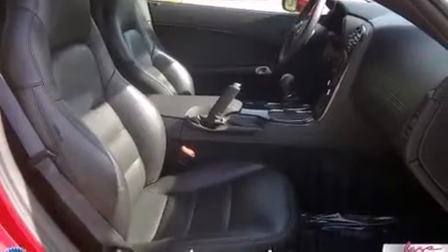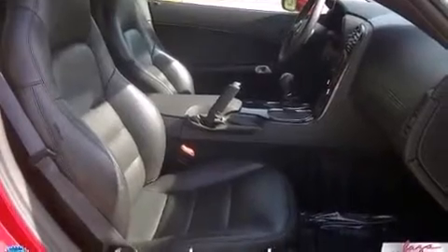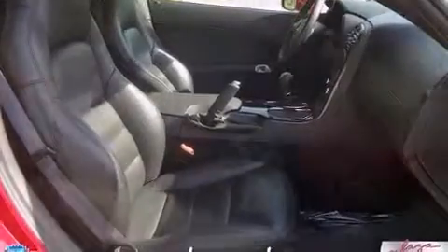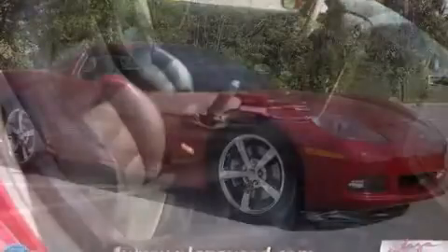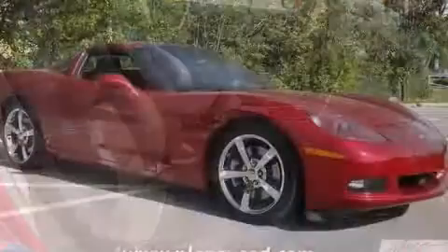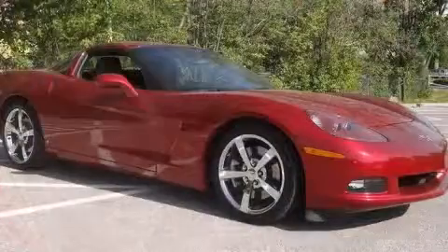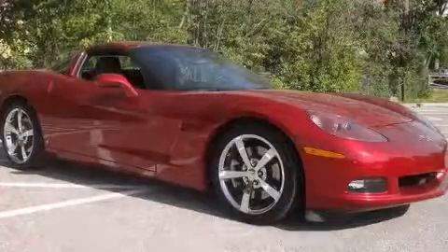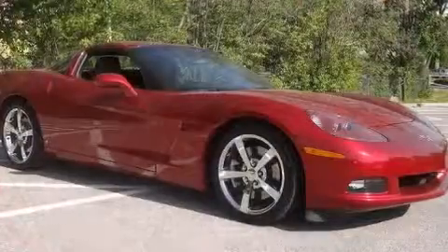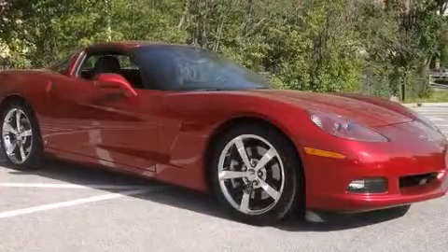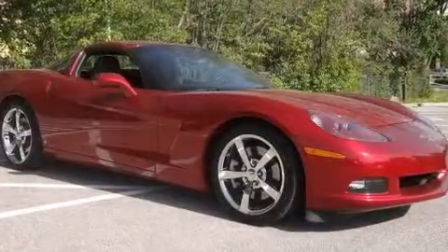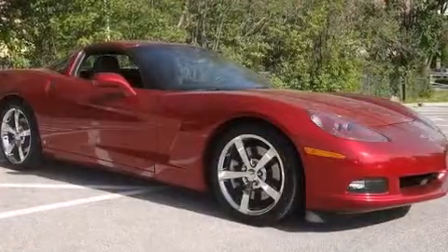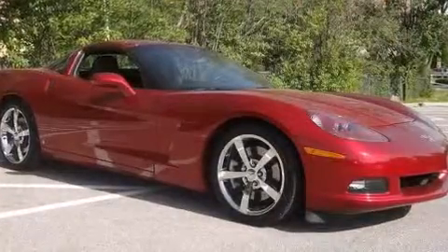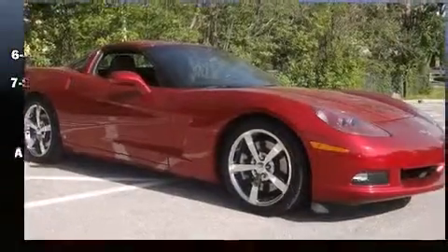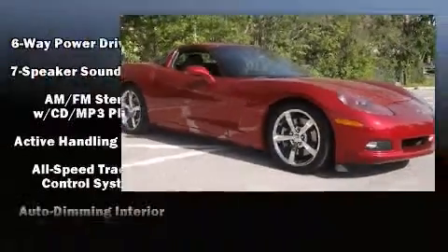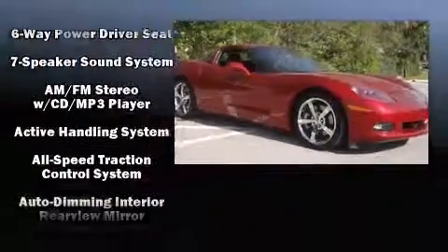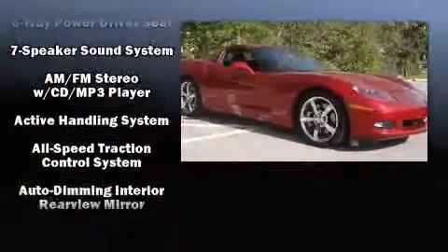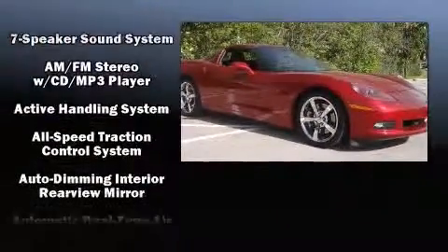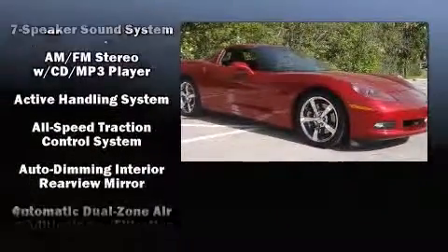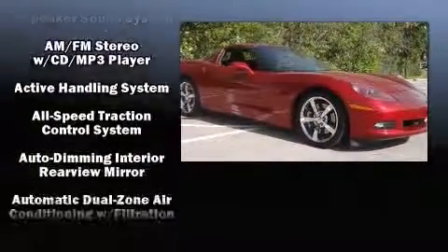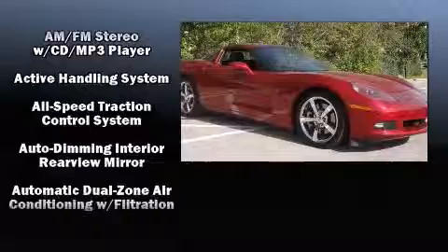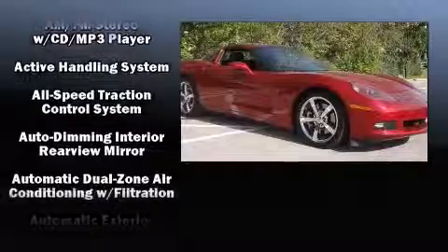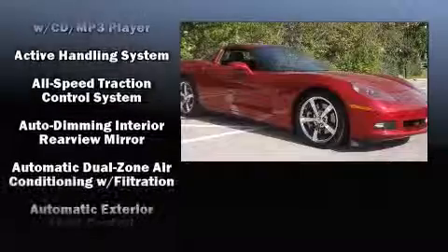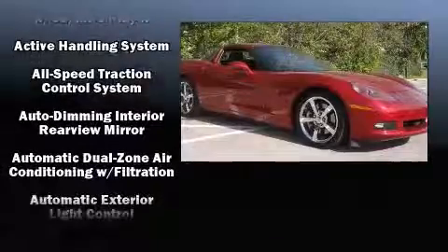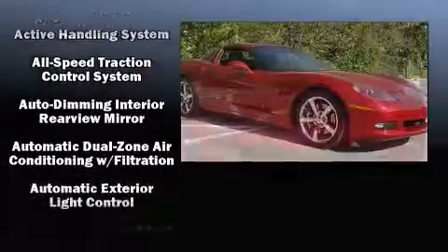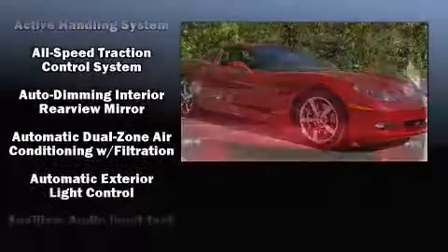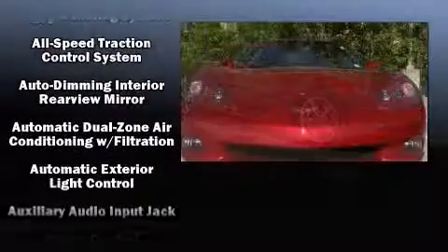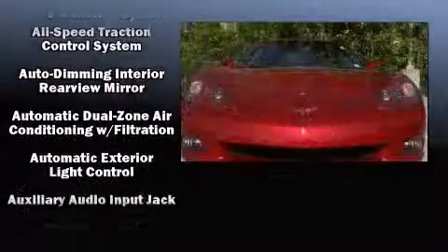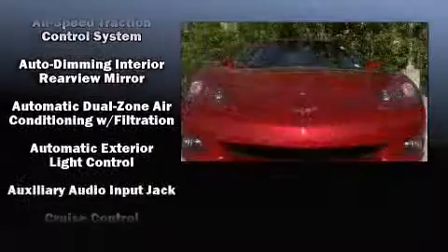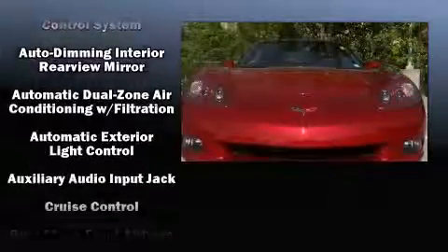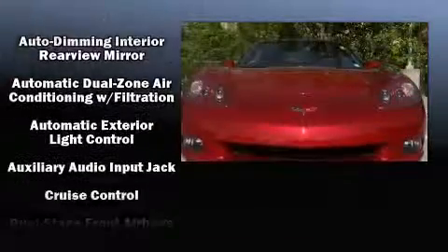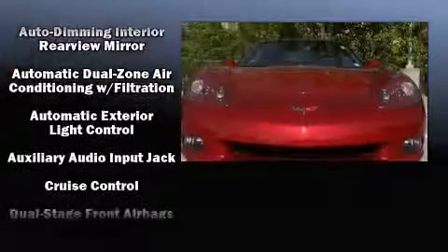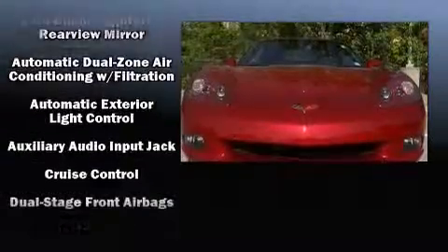Audio features include a CD player with MP3 capability and seven speakers, enhancing the audio experience throughout the interior.